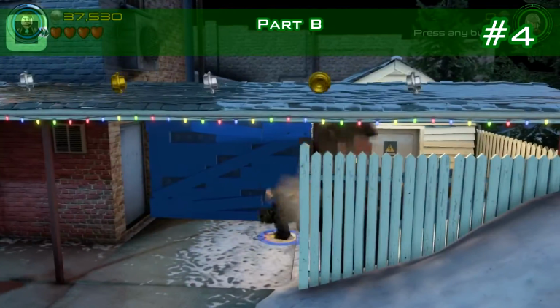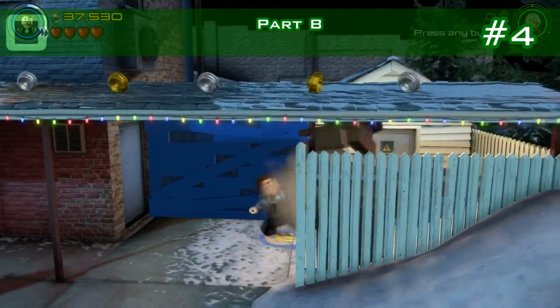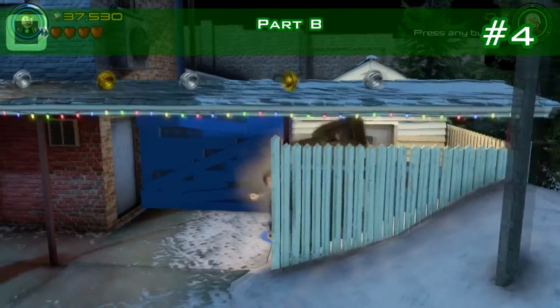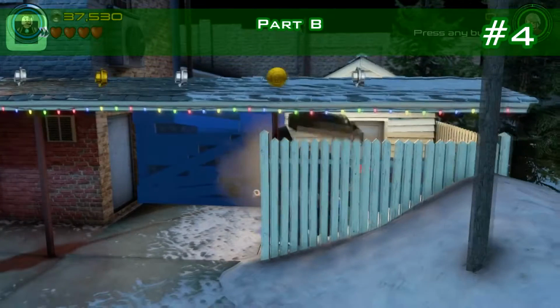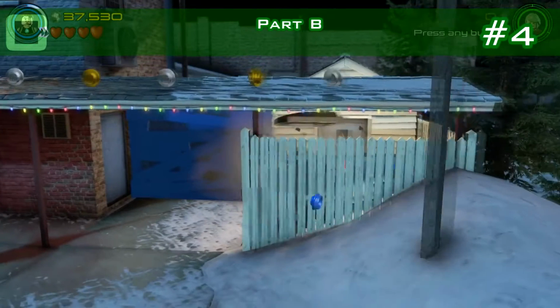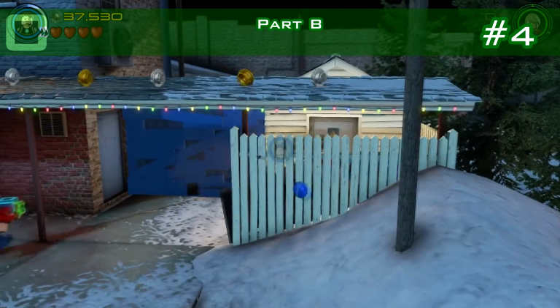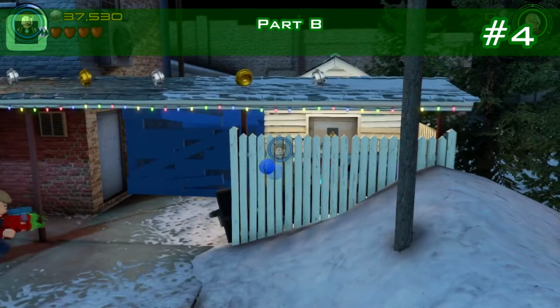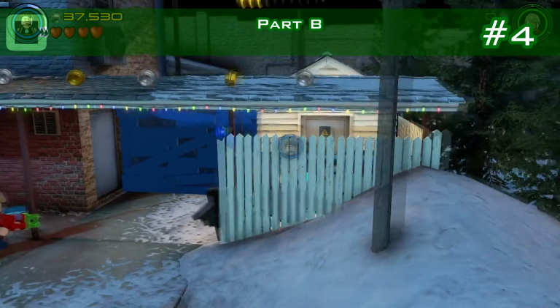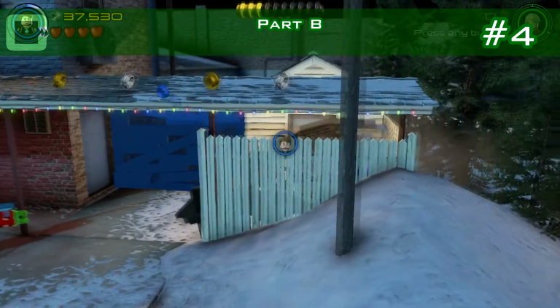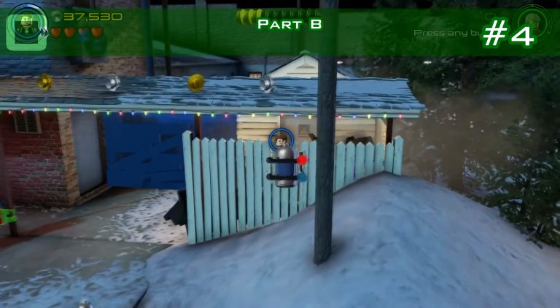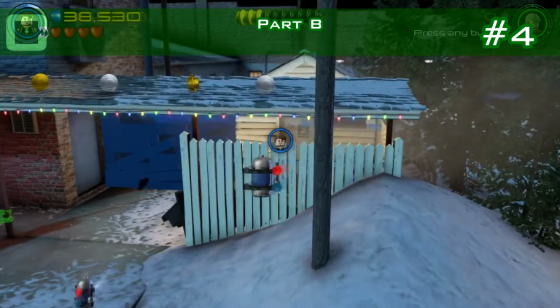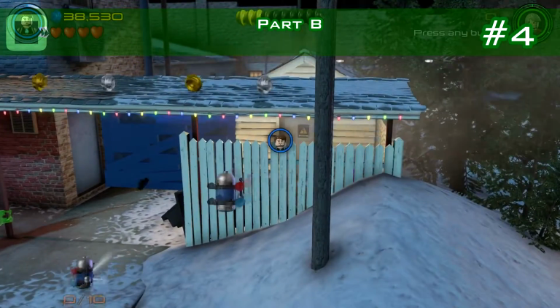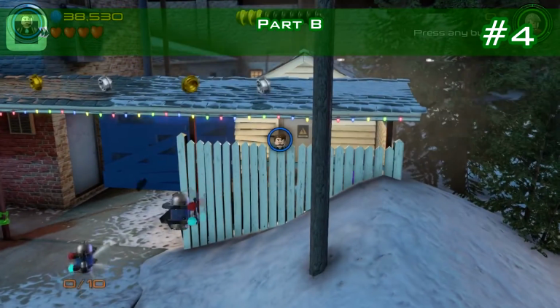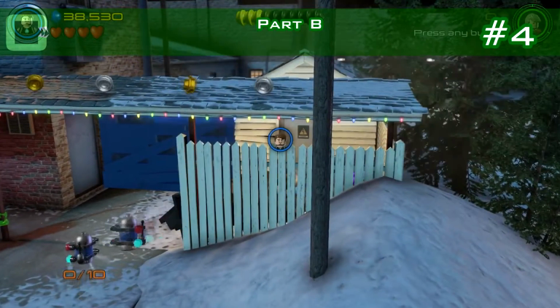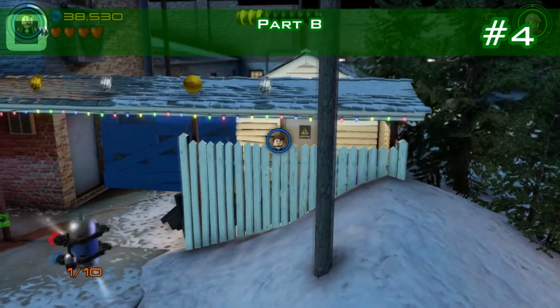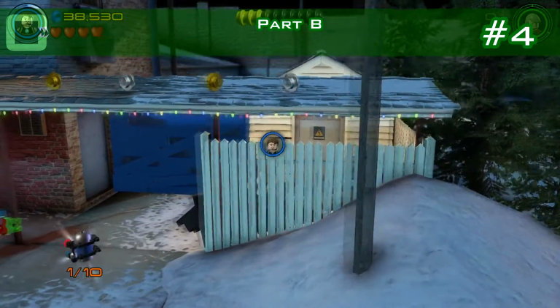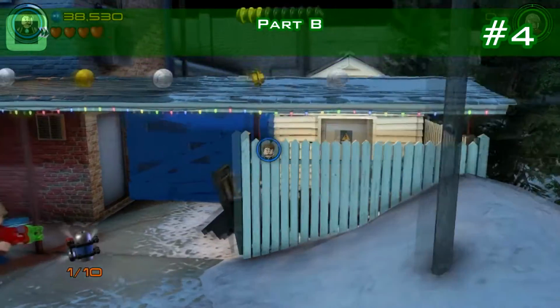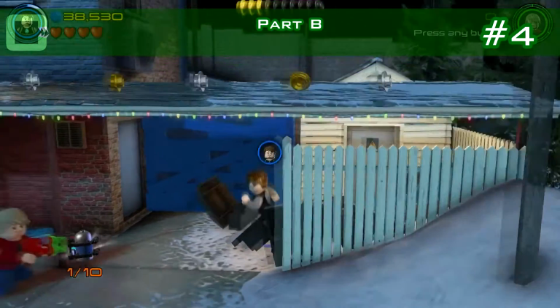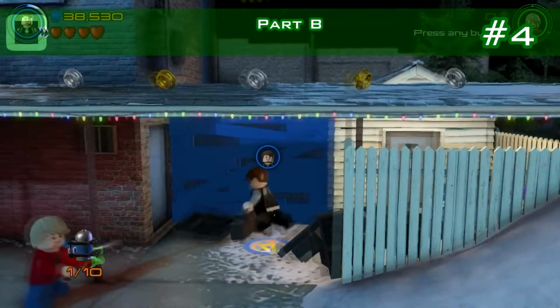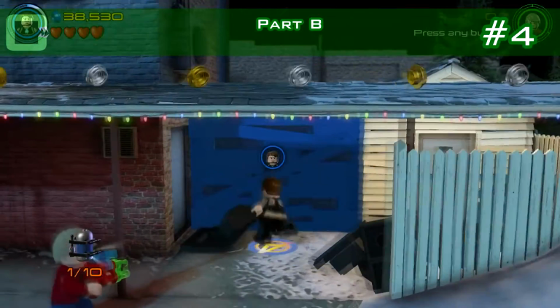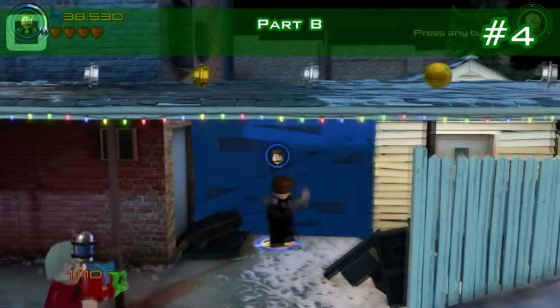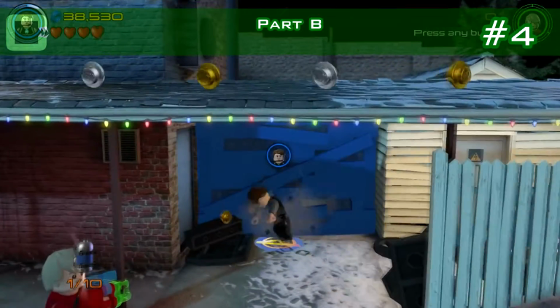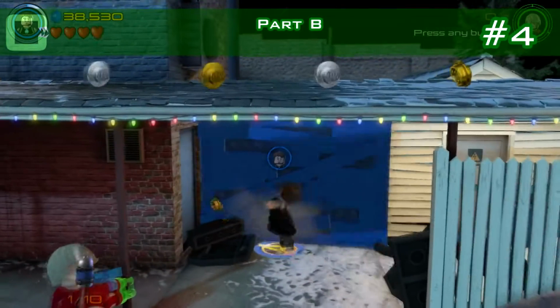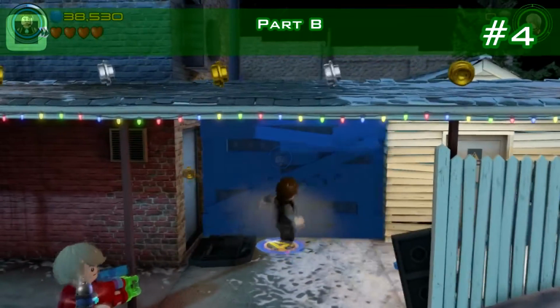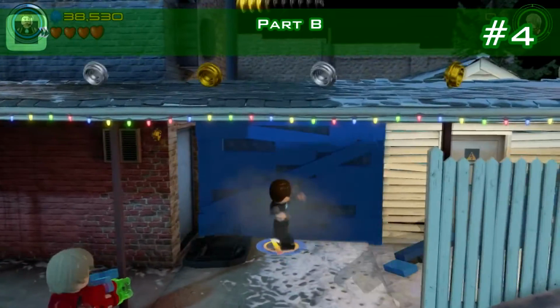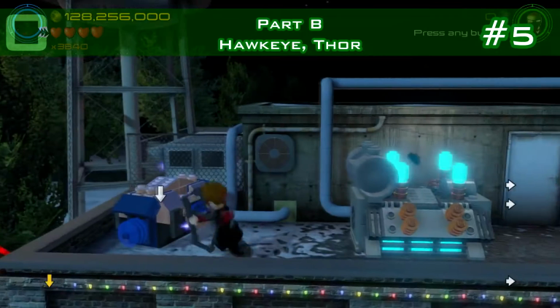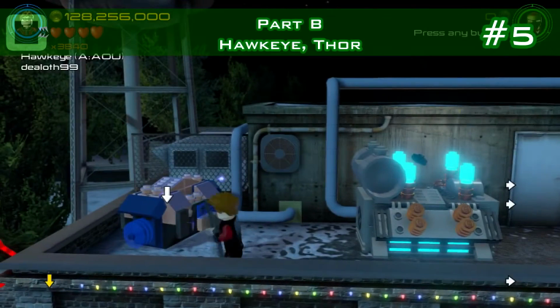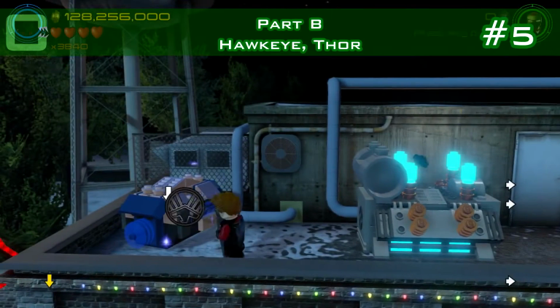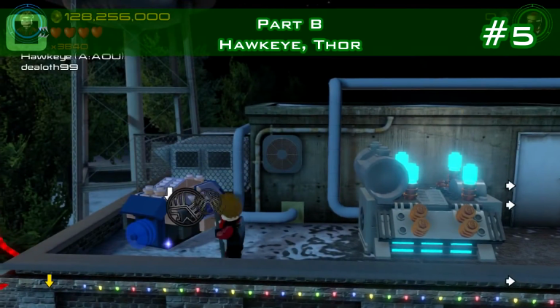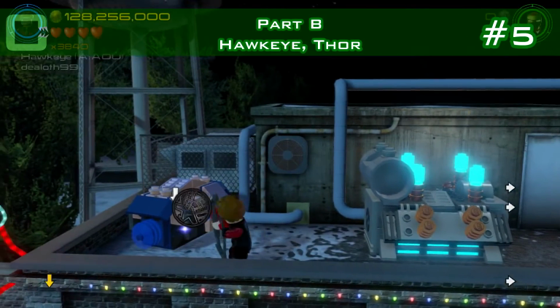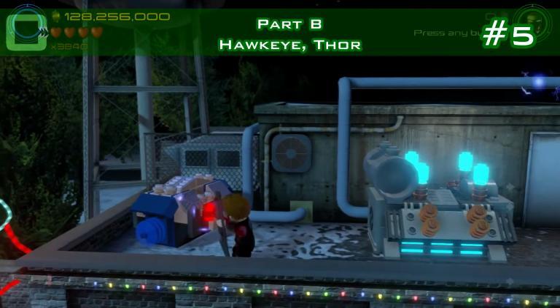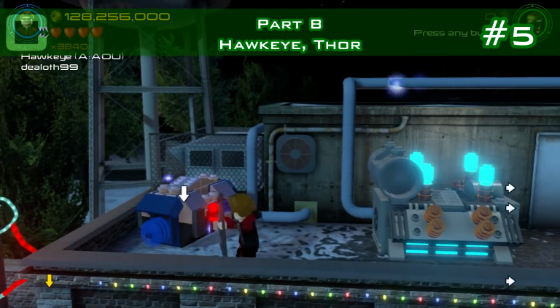Minikit number four is in part B. There's a little garbage shed here to the right and it's hidden there.